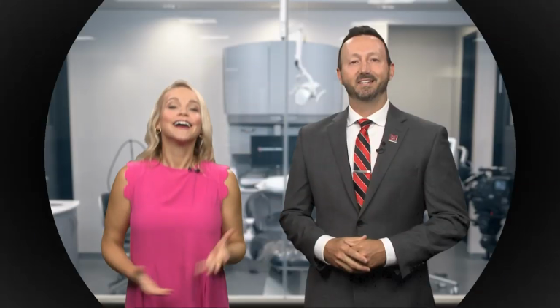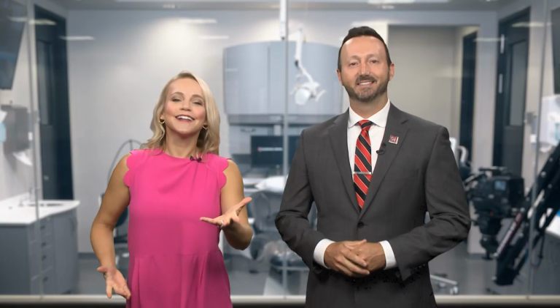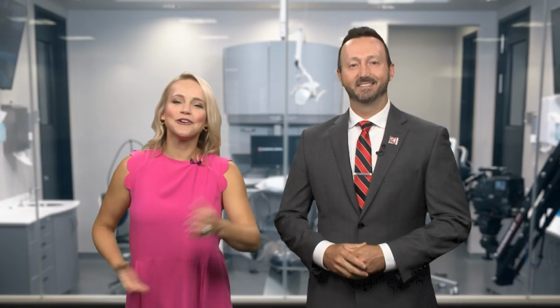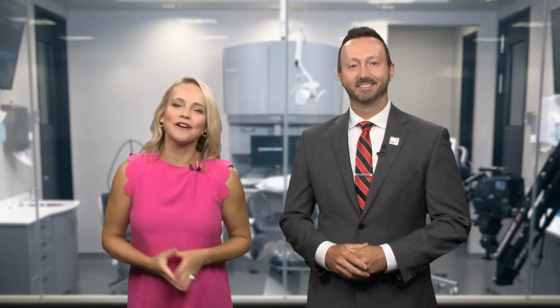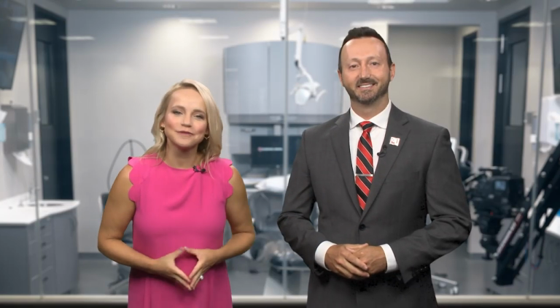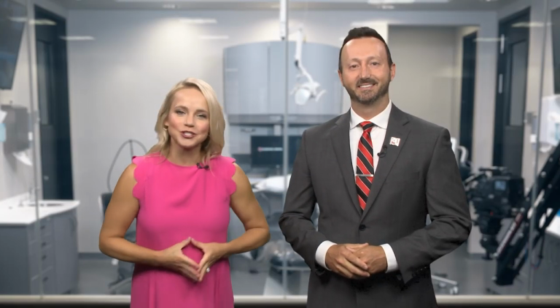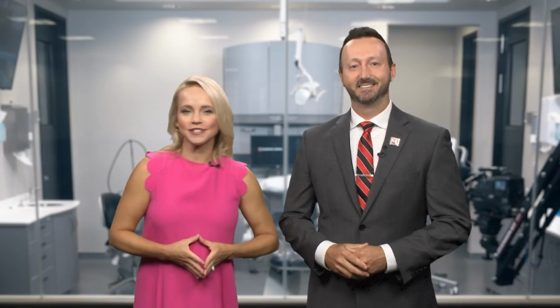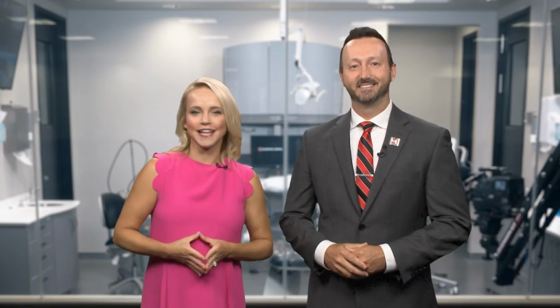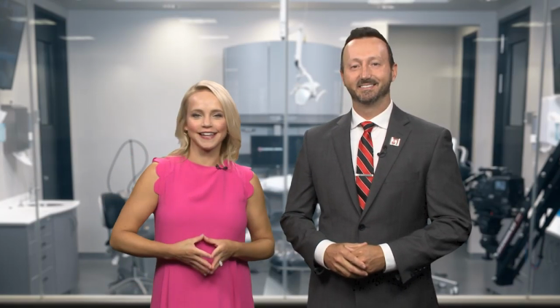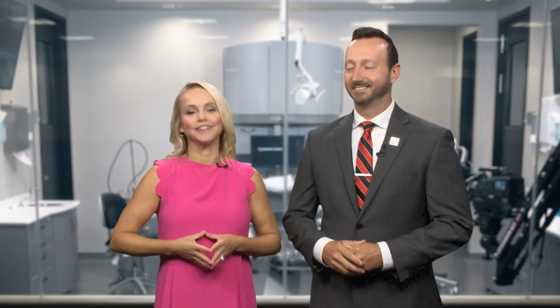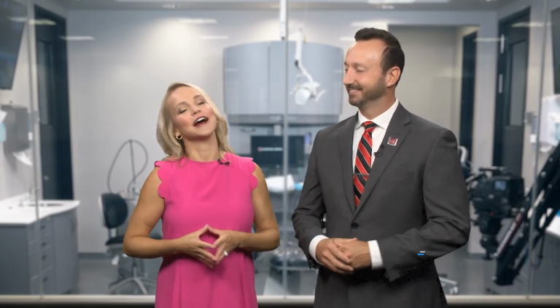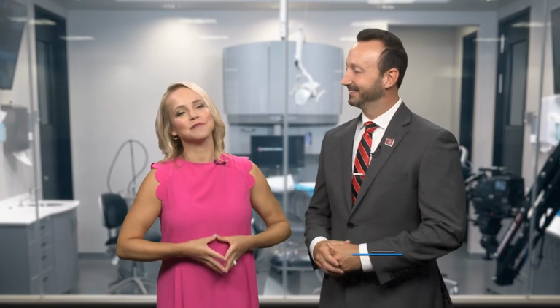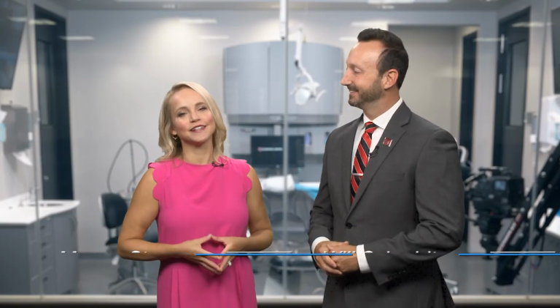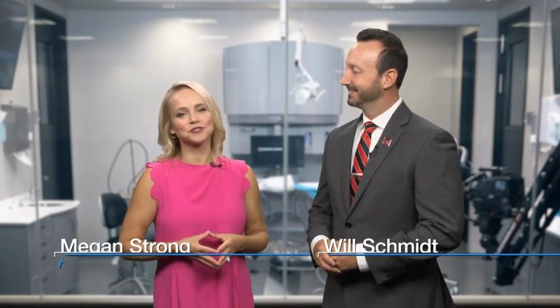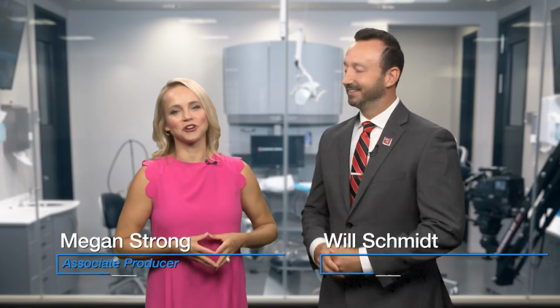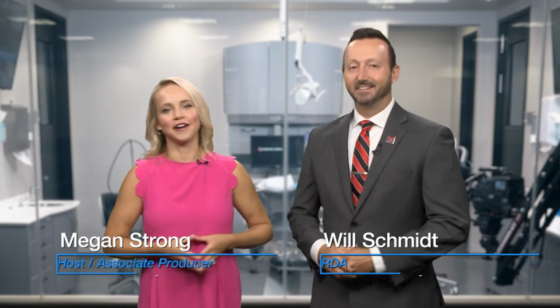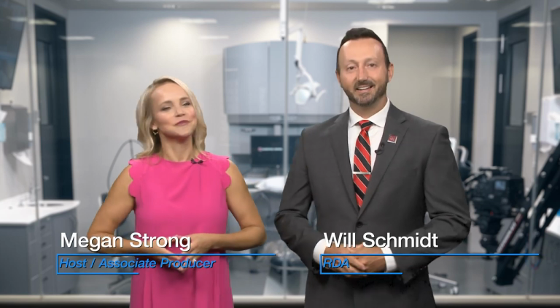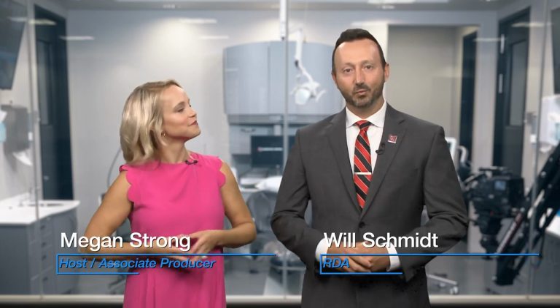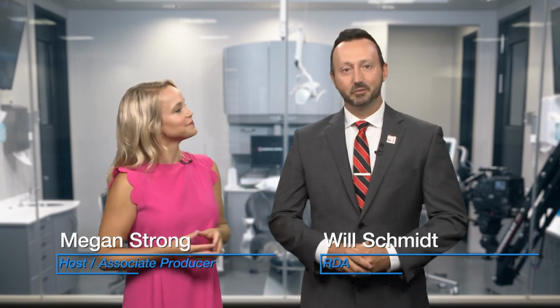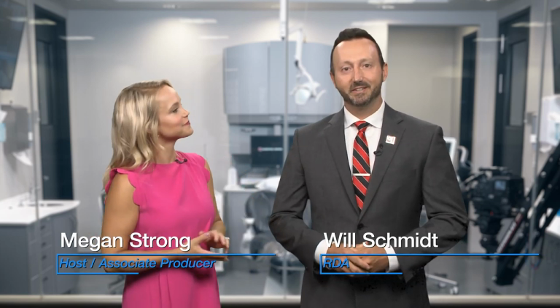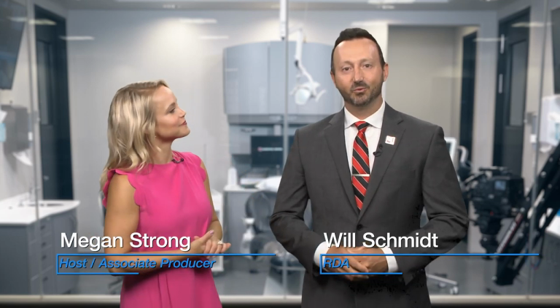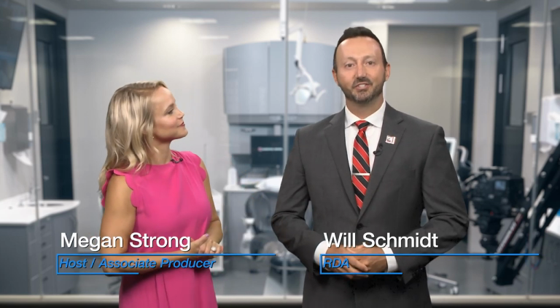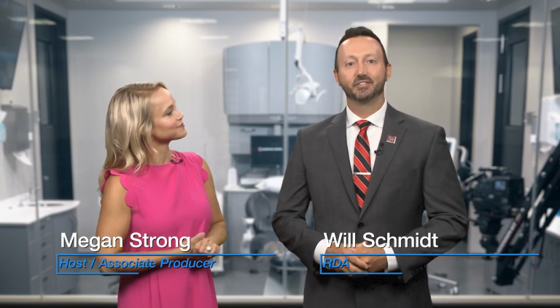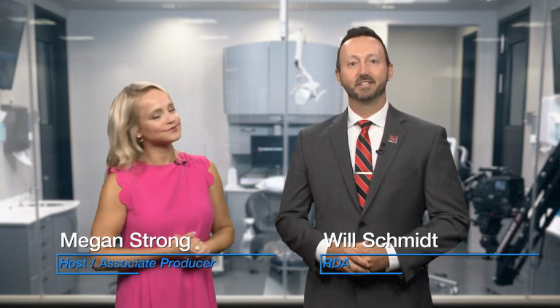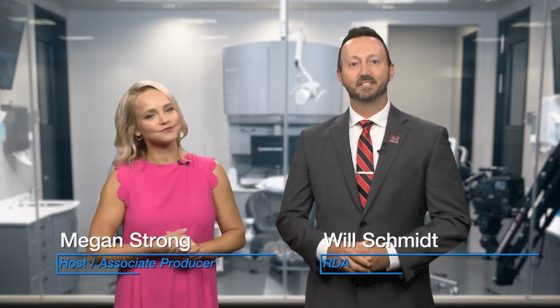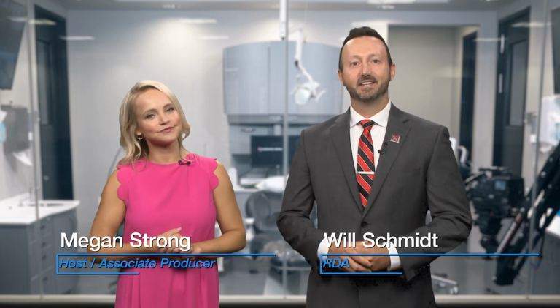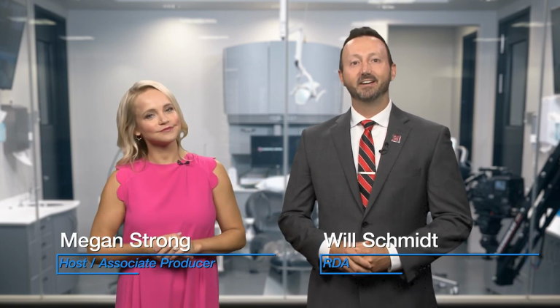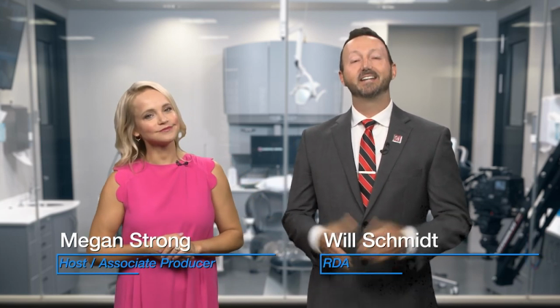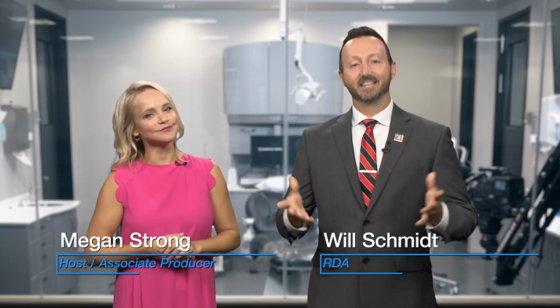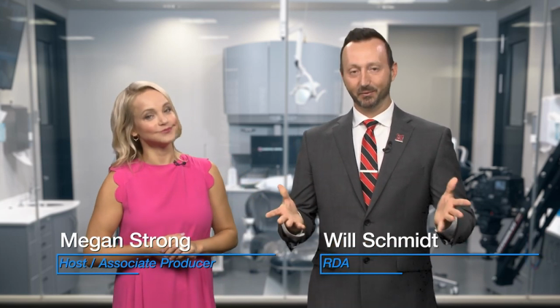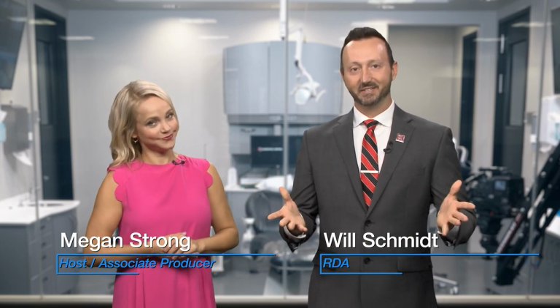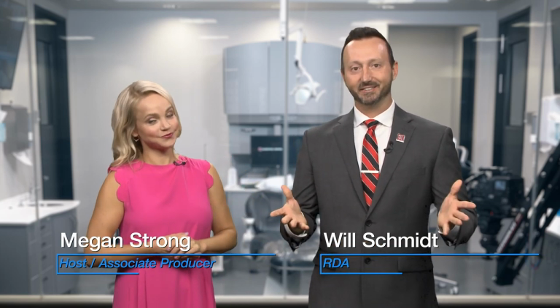Hello, welcome to Chairside Live. I'm Megan Strong. And I'm Will Schmidt, Registered Dental Assistant here at Glidewell Dental.